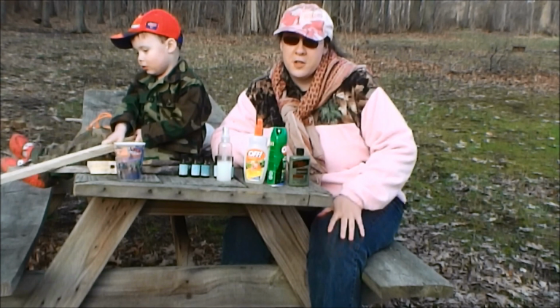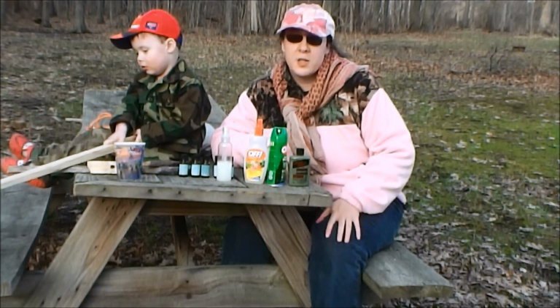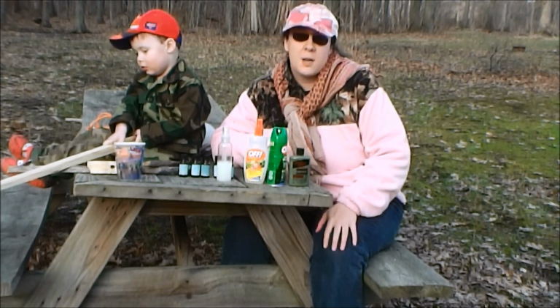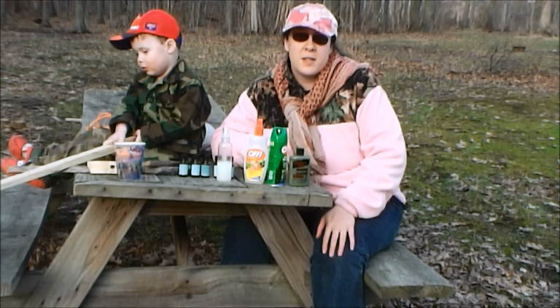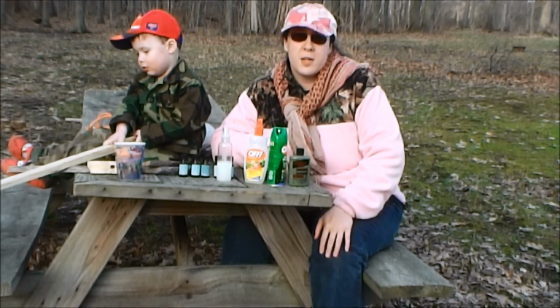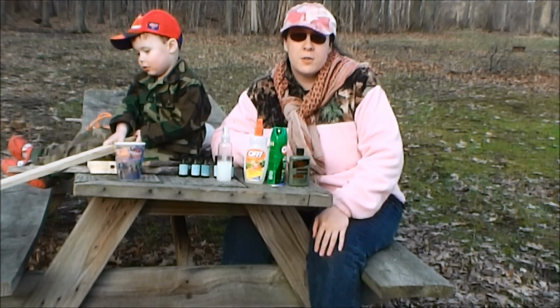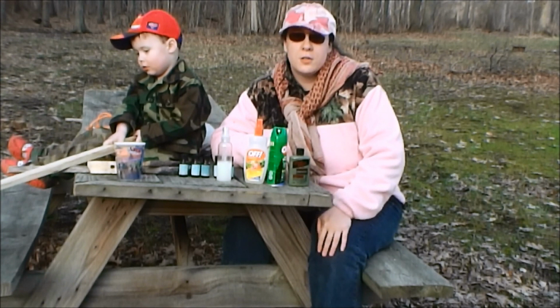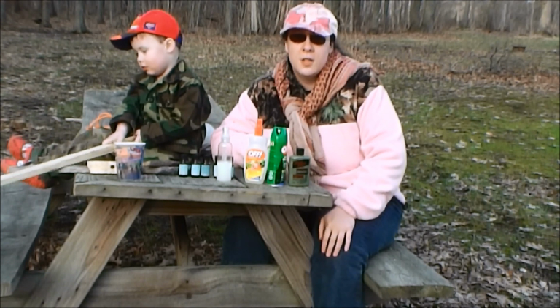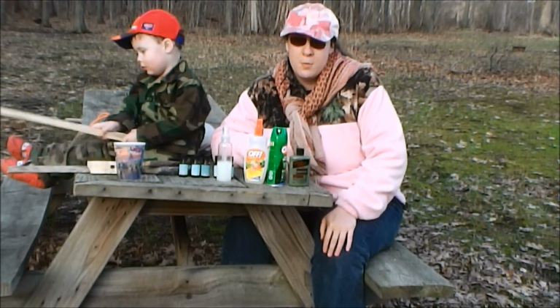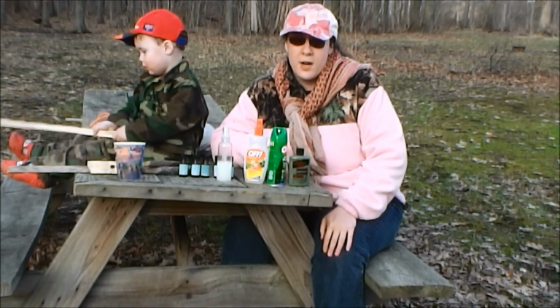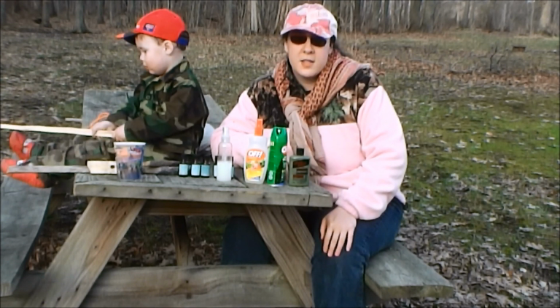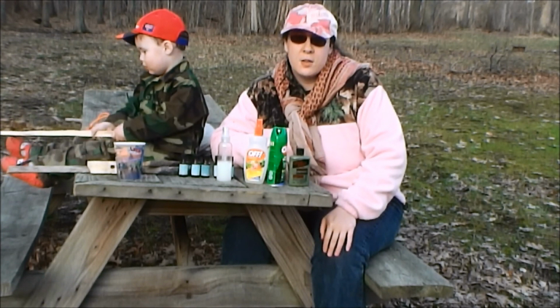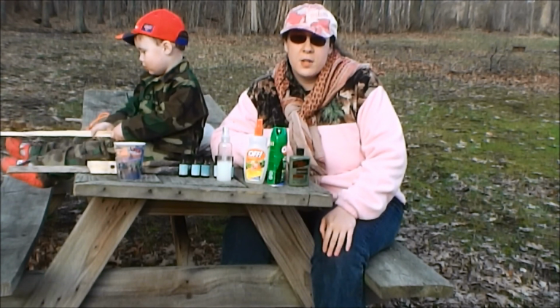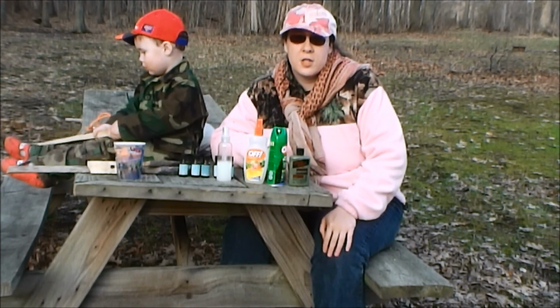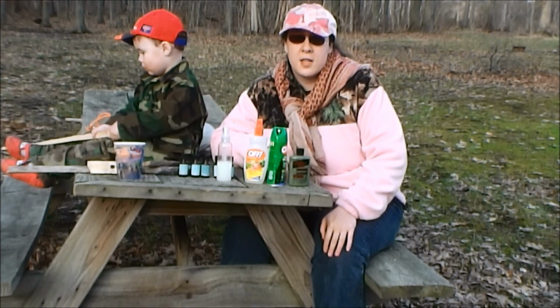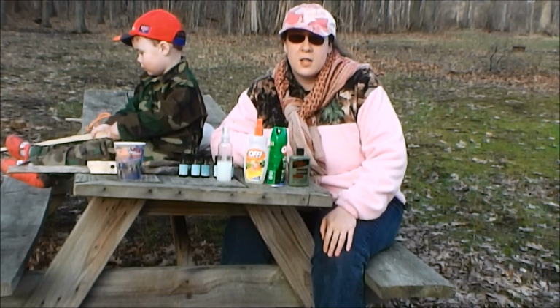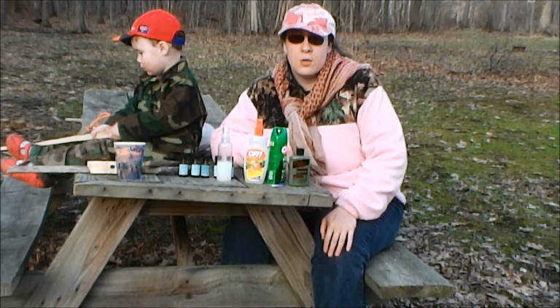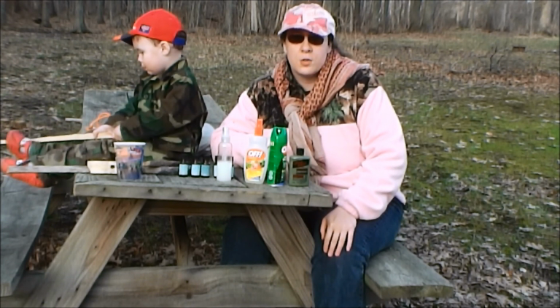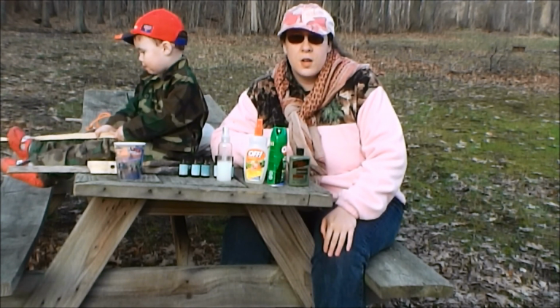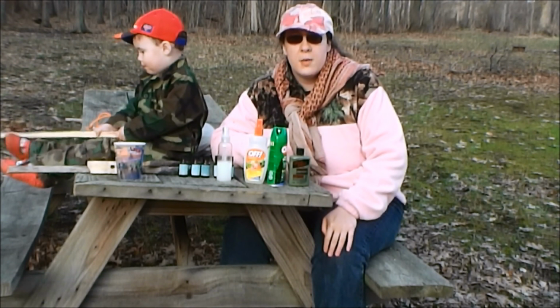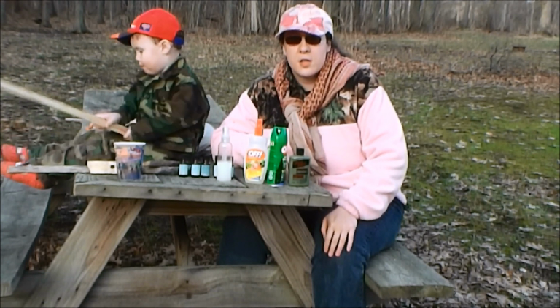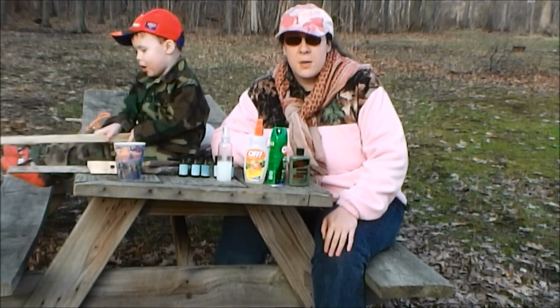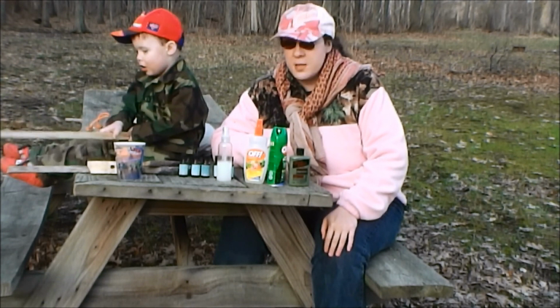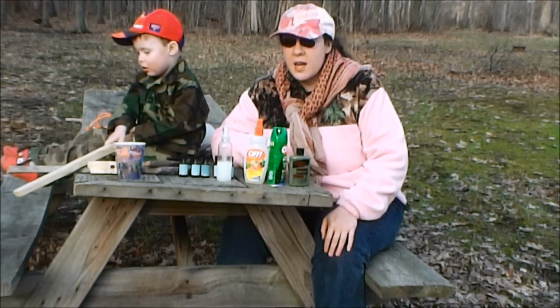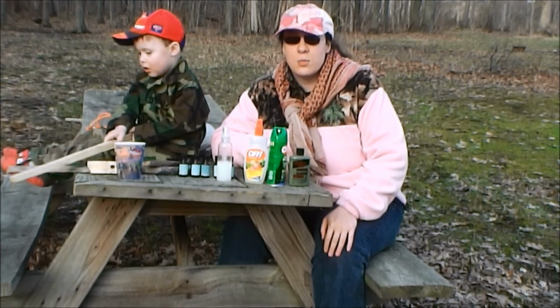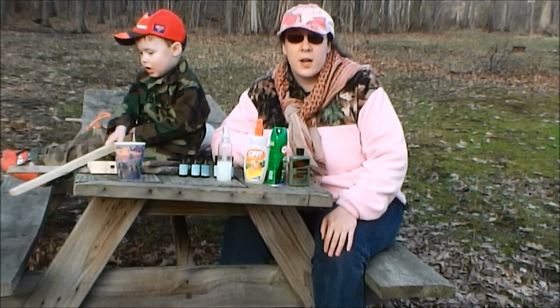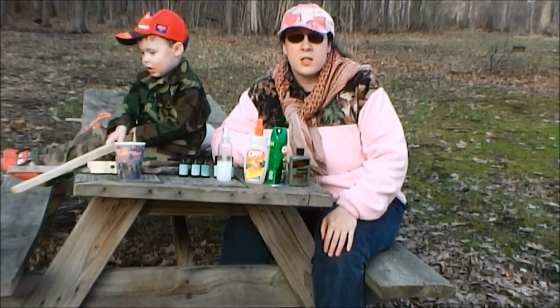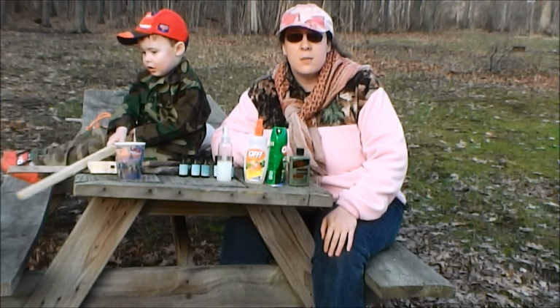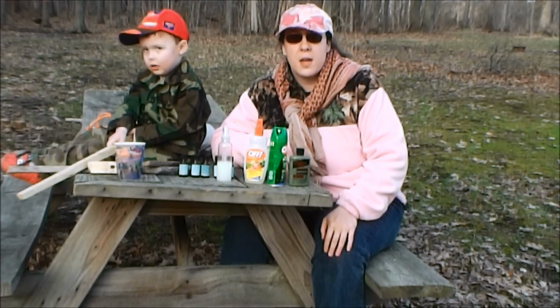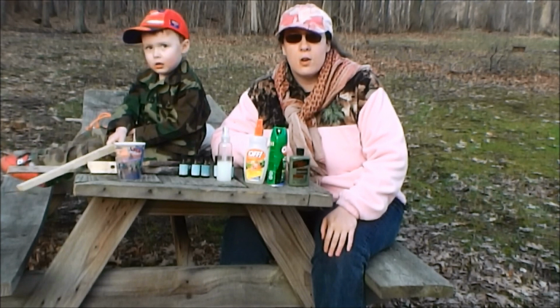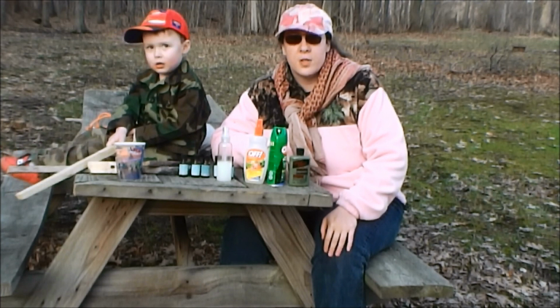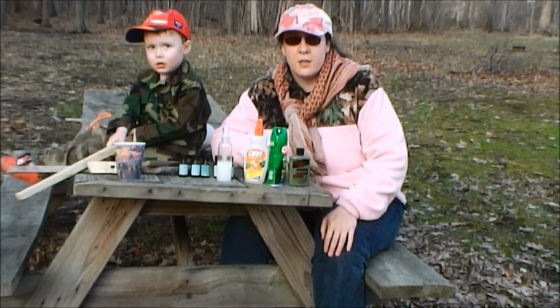First, we're going to talk about some chemical products that you can purchase at any local store, and then we're going to talk about some natural products that you can make at home yourself.